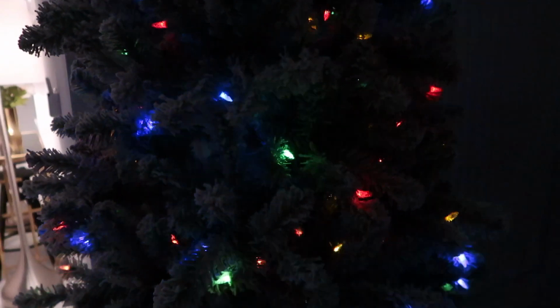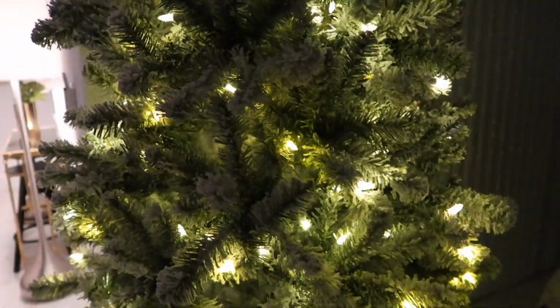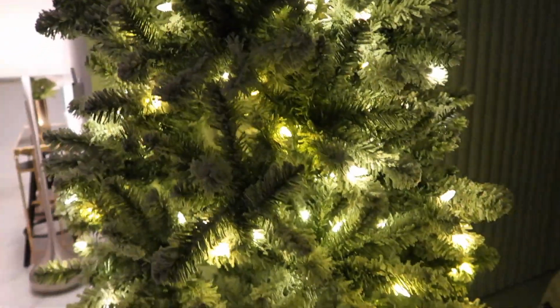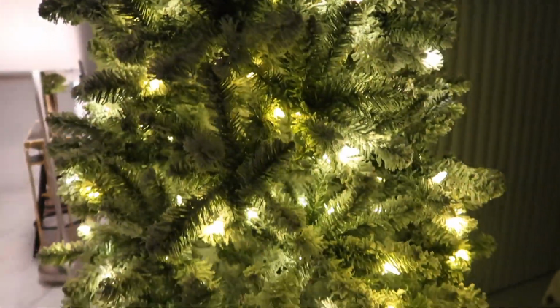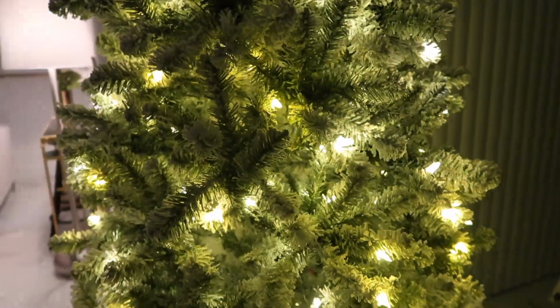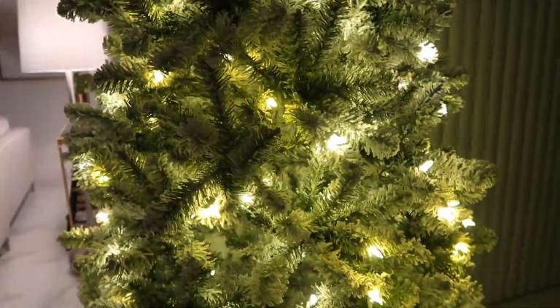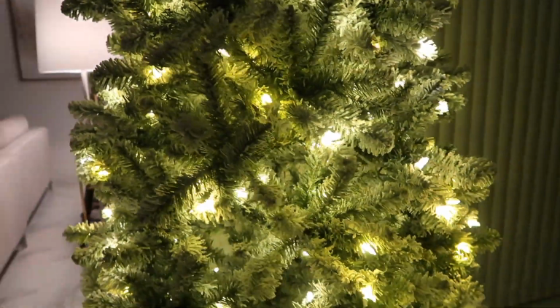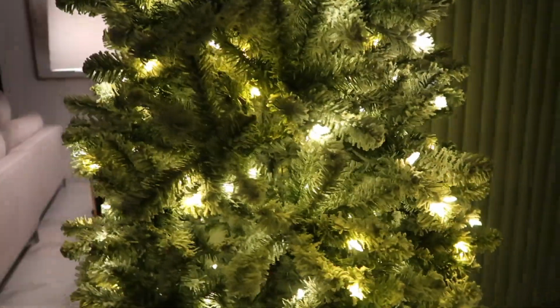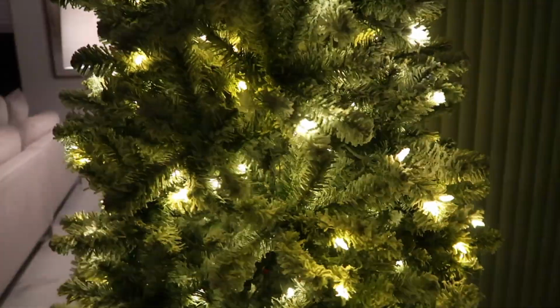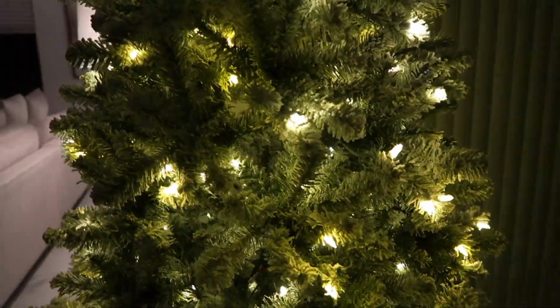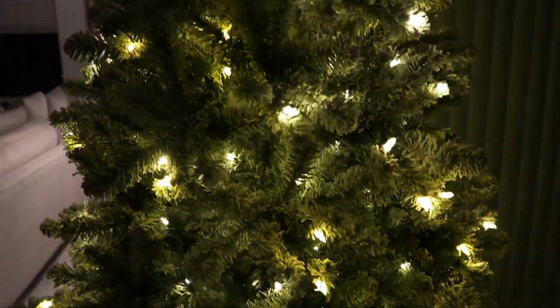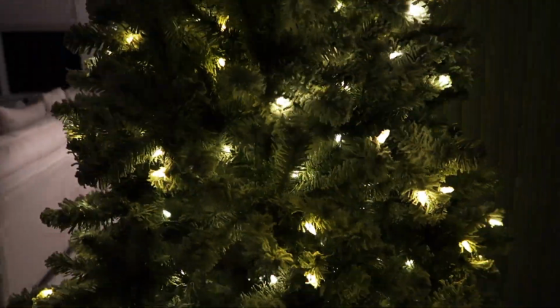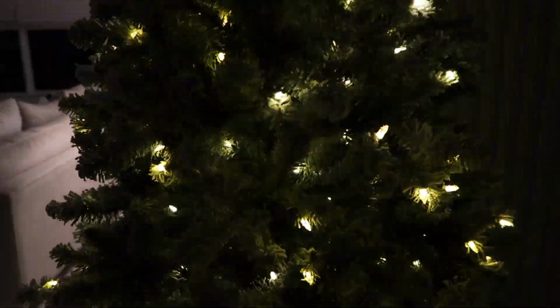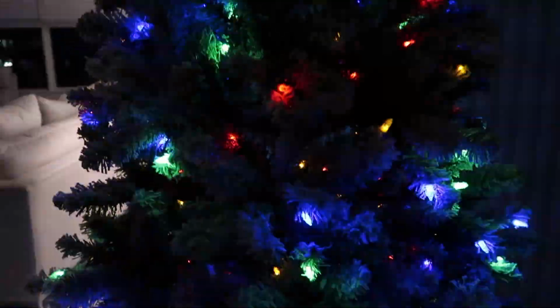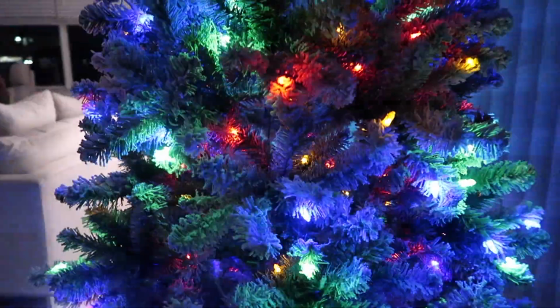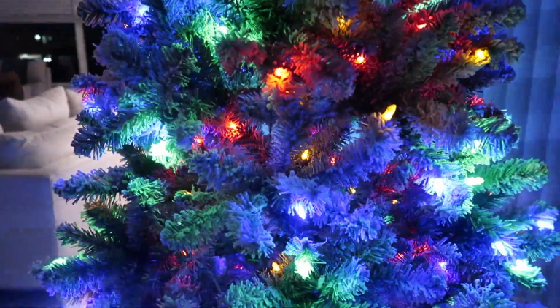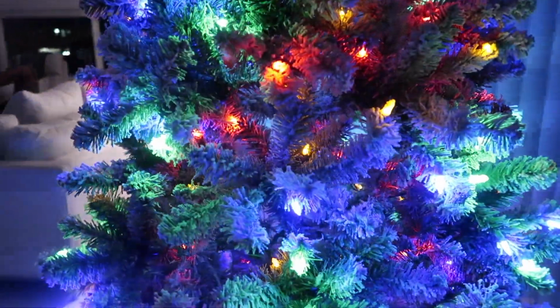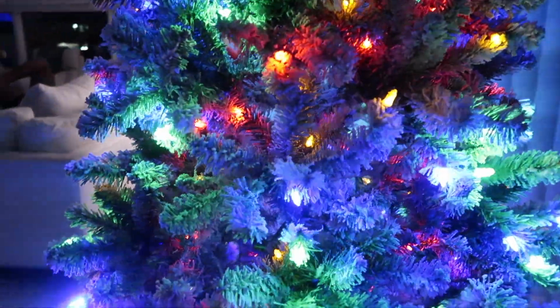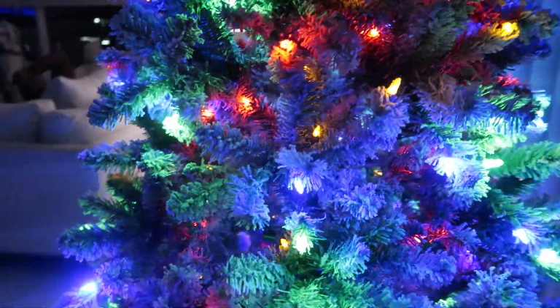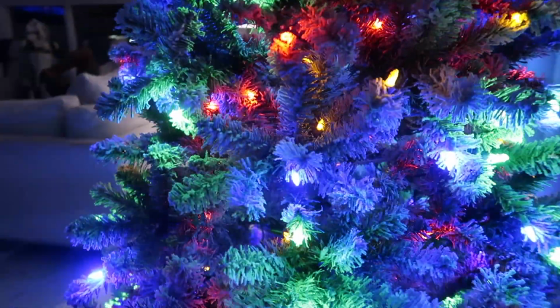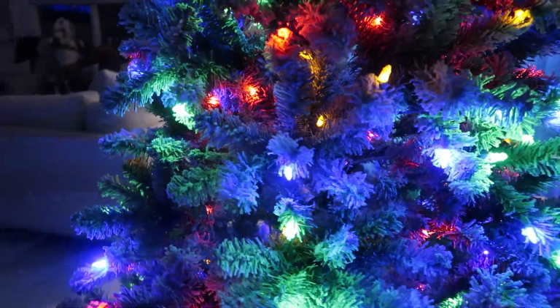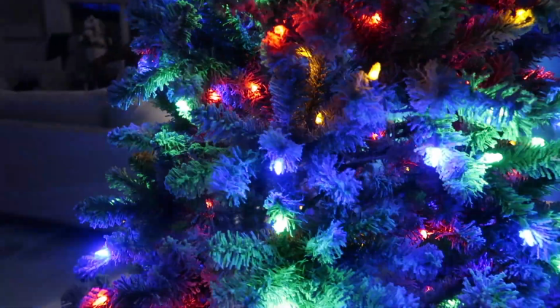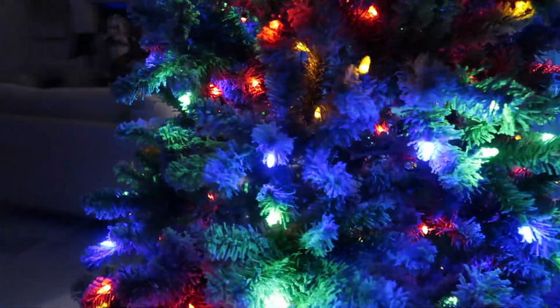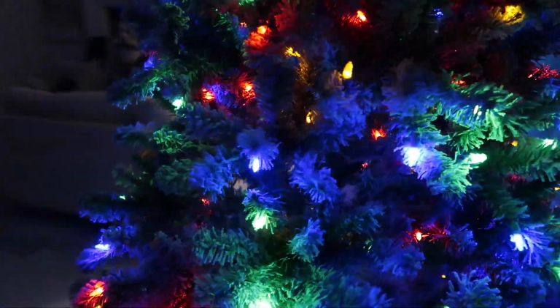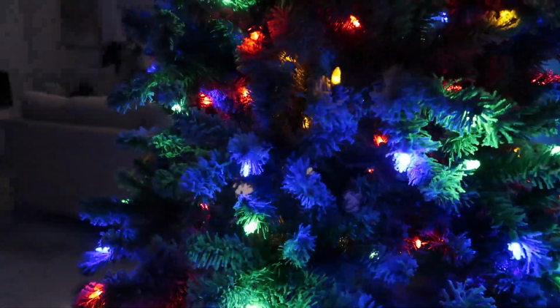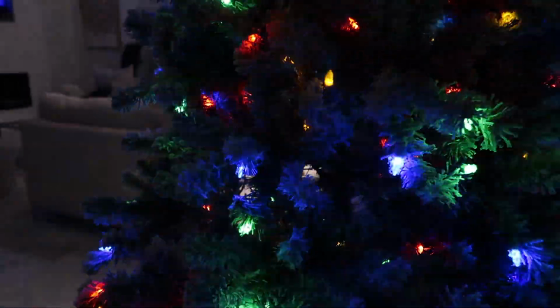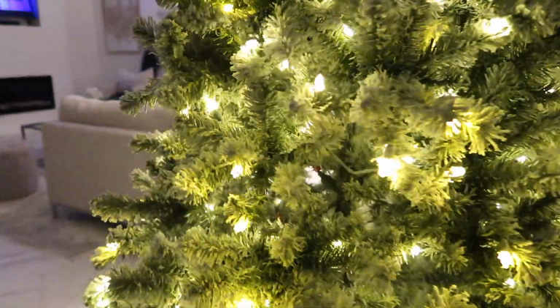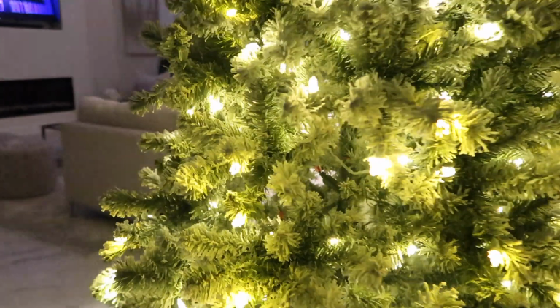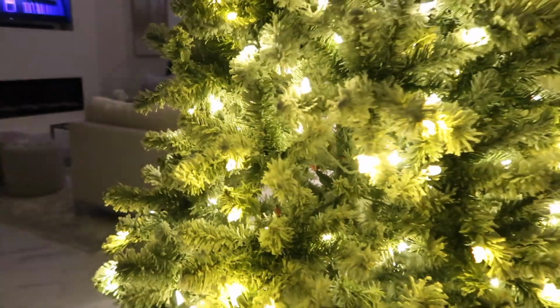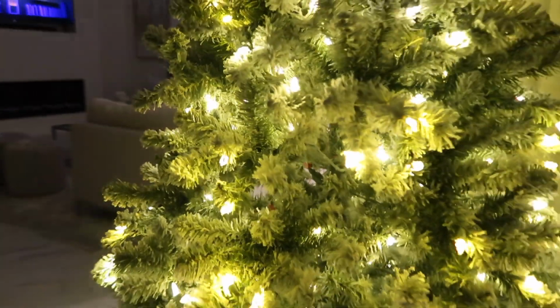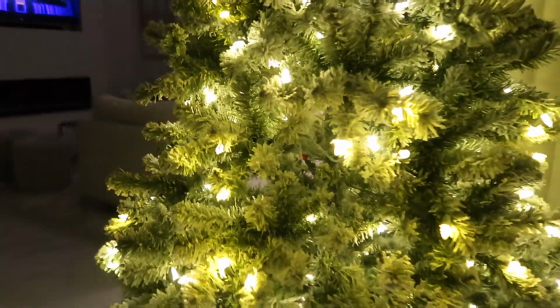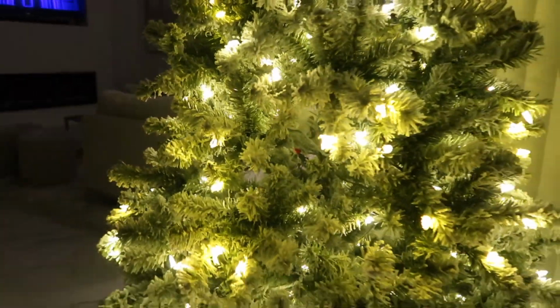Christmas may be over, but the party's just getting started. Check out how we prepare to host Lucia Style this holiday season.